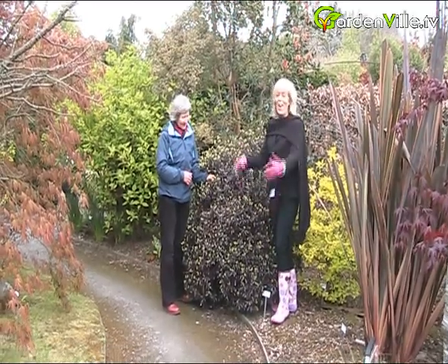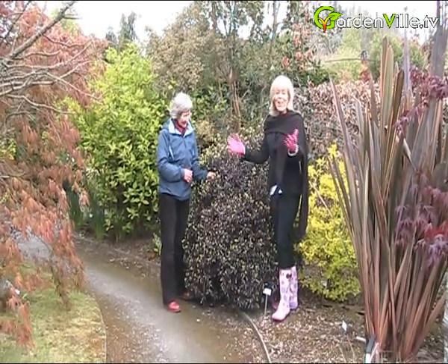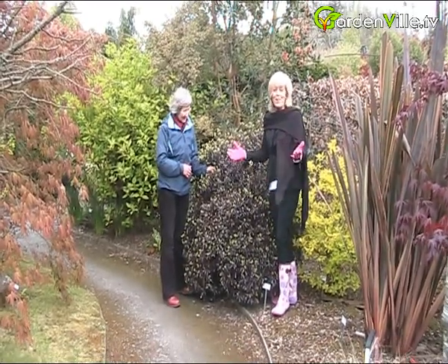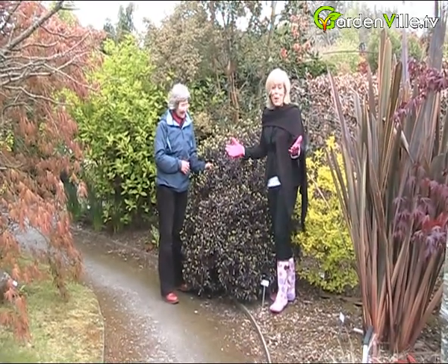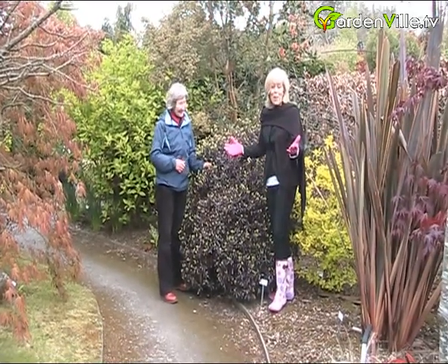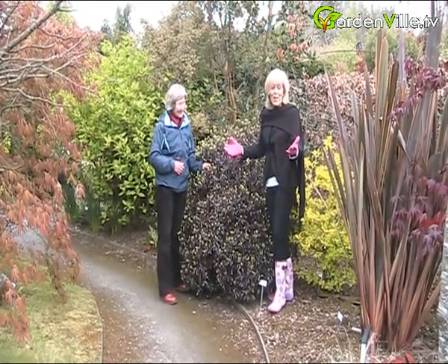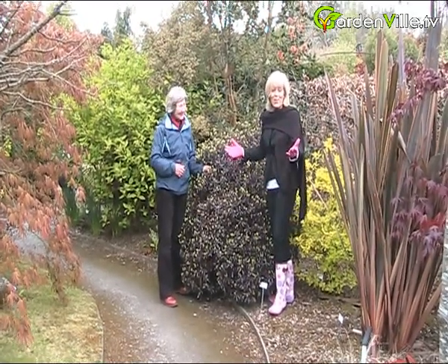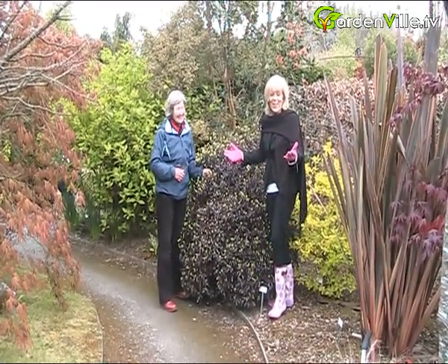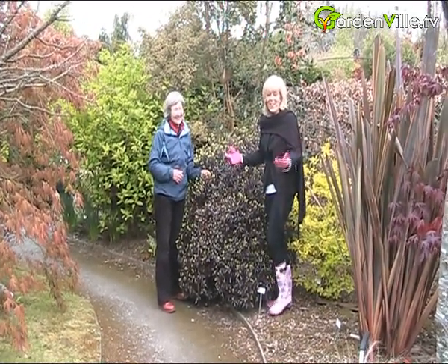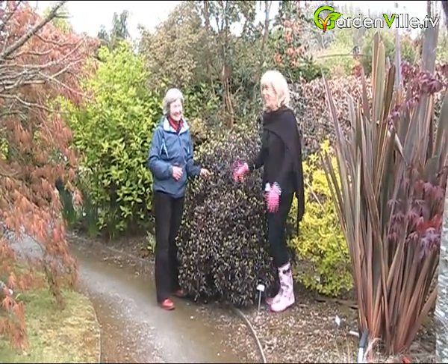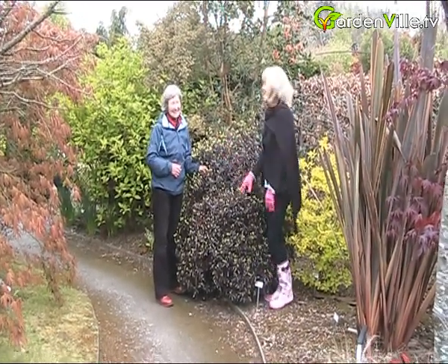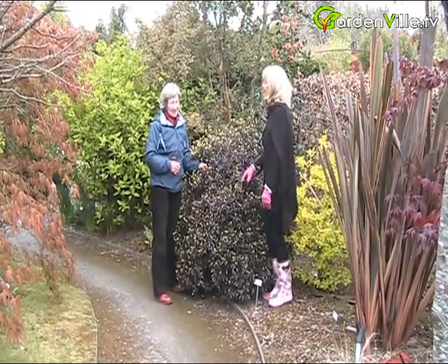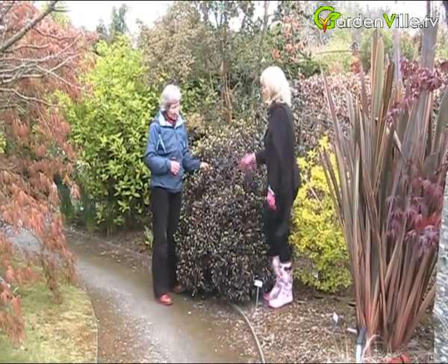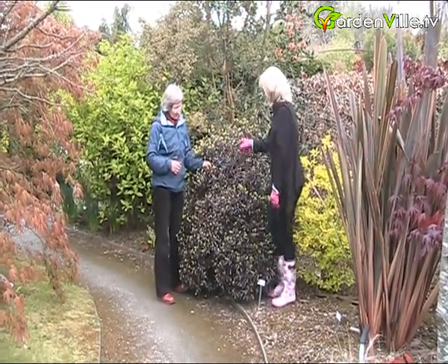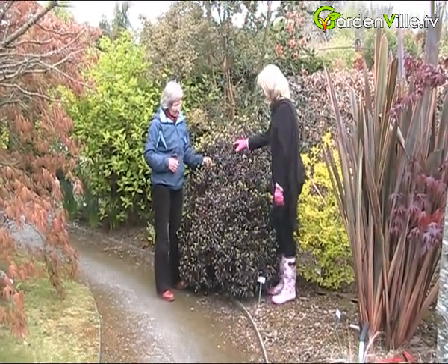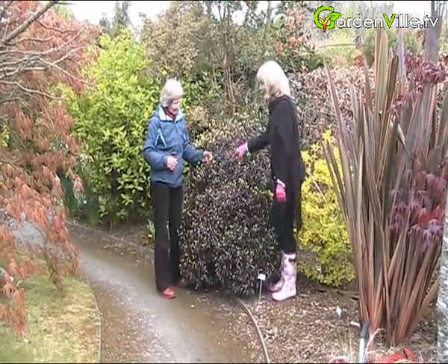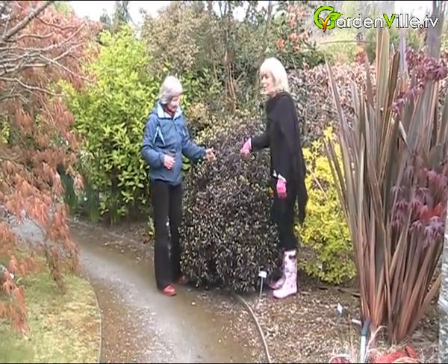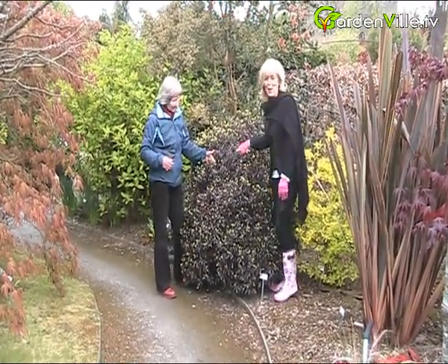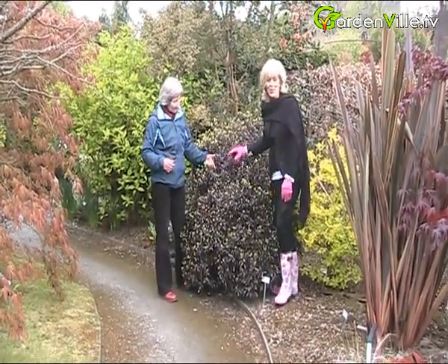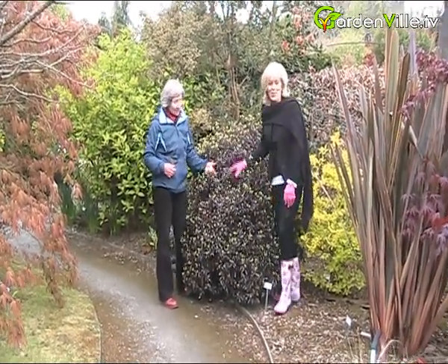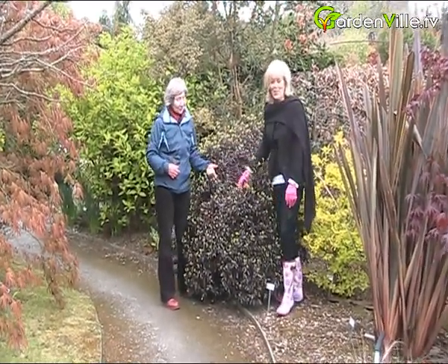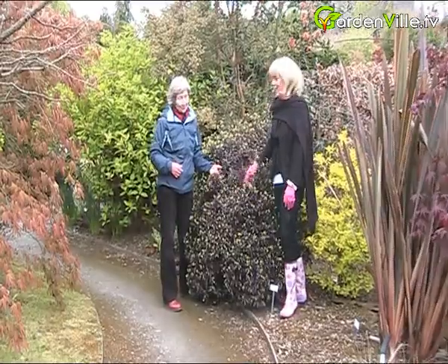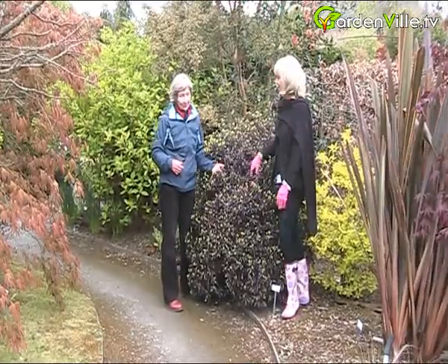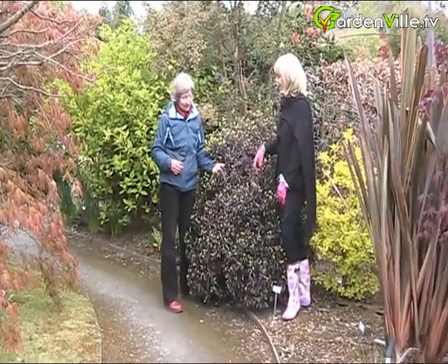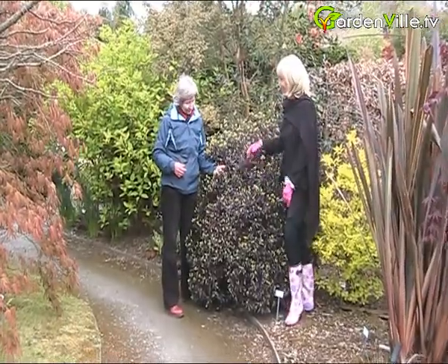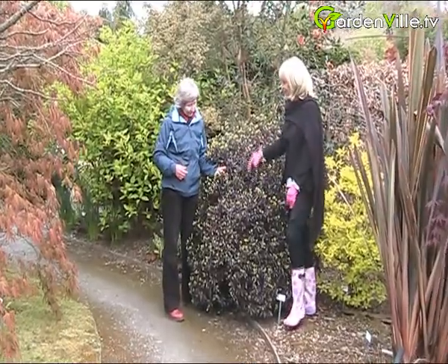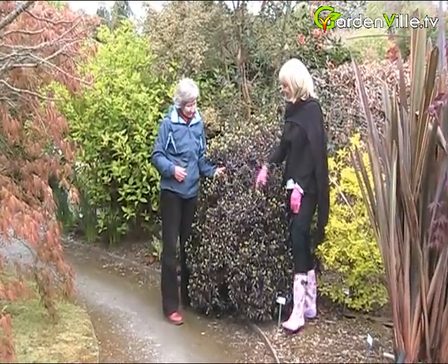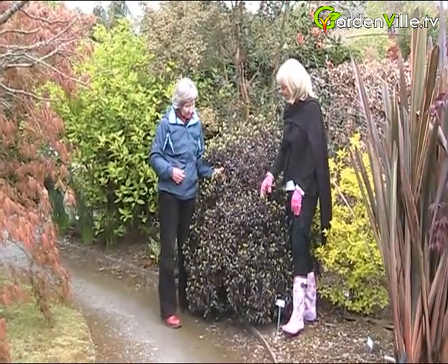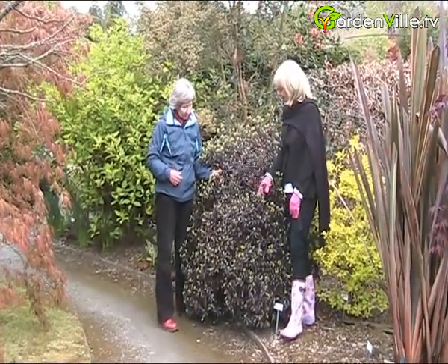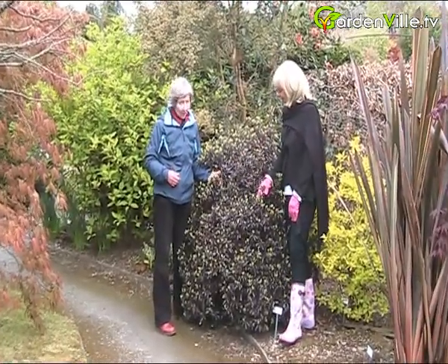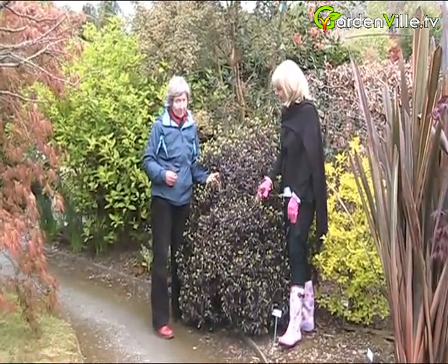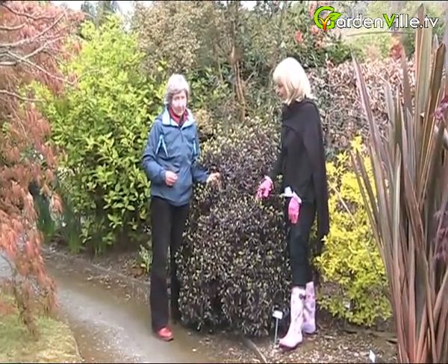I did my best. Tell us about it. Pittosporum tenuifolium Tom Thumb.